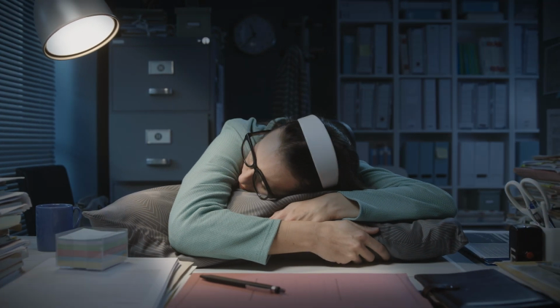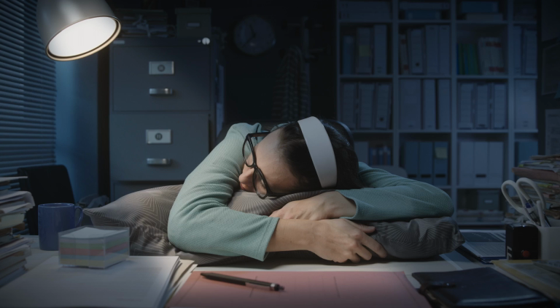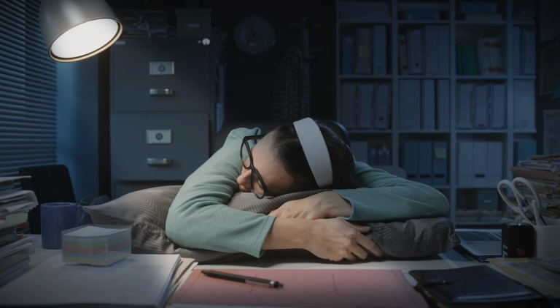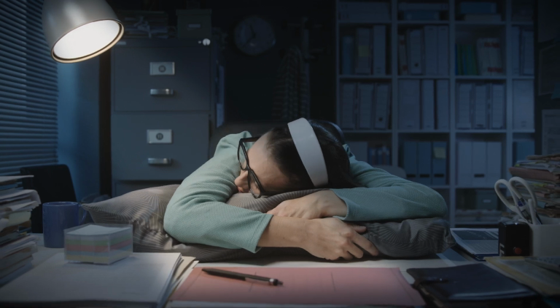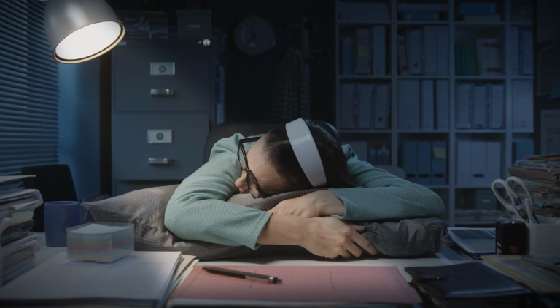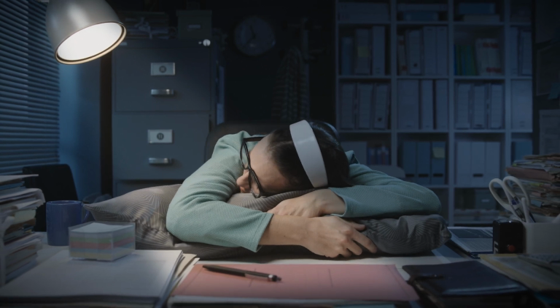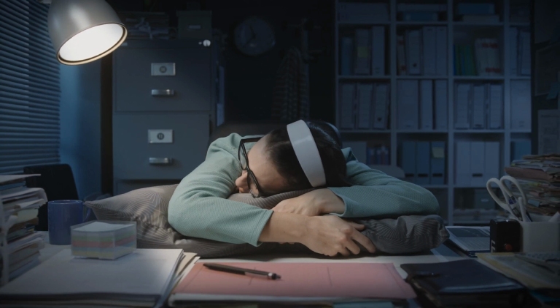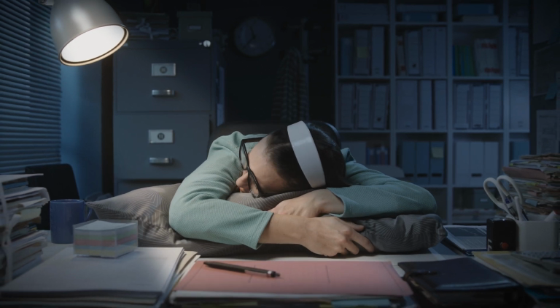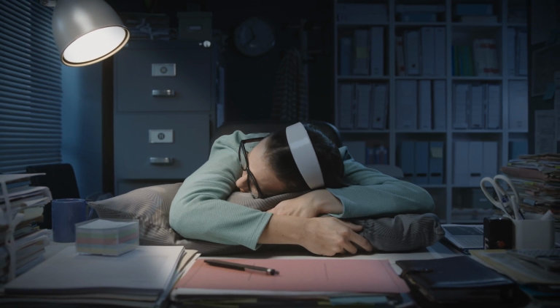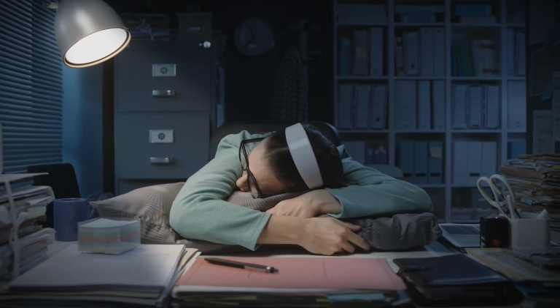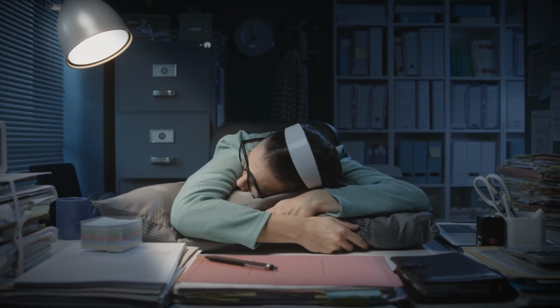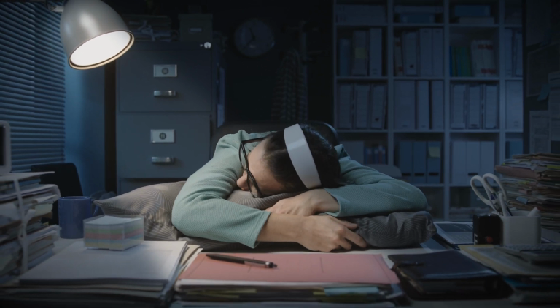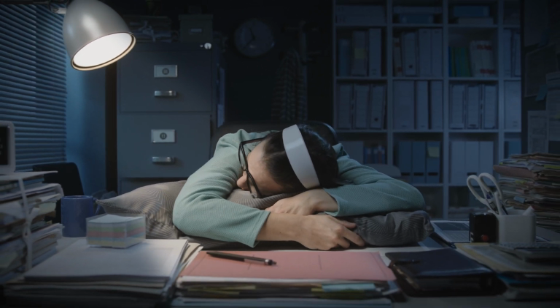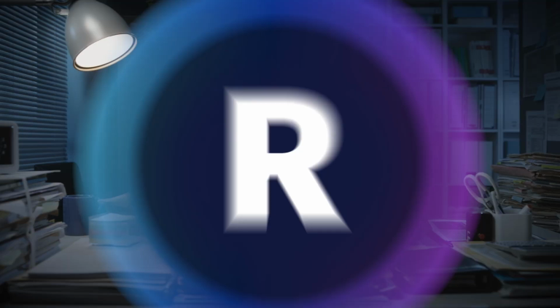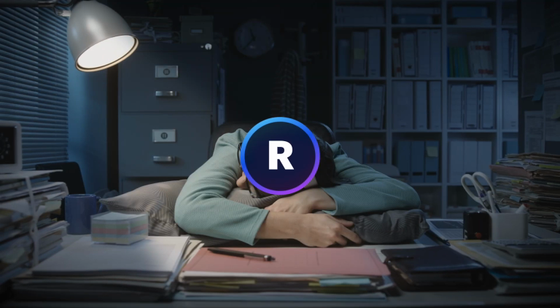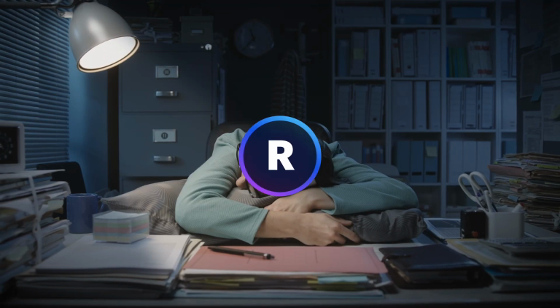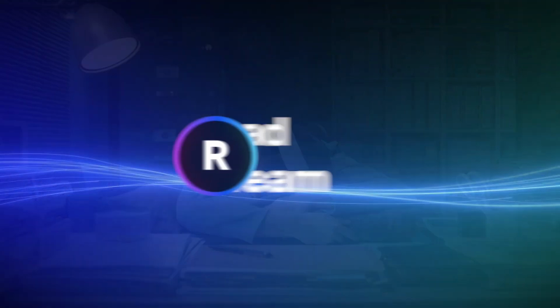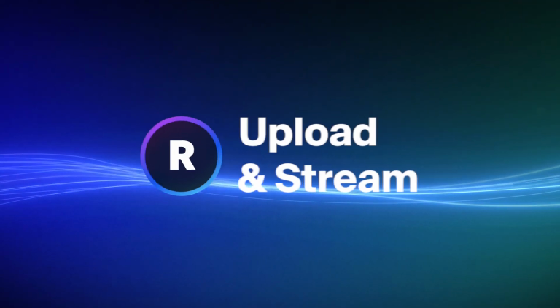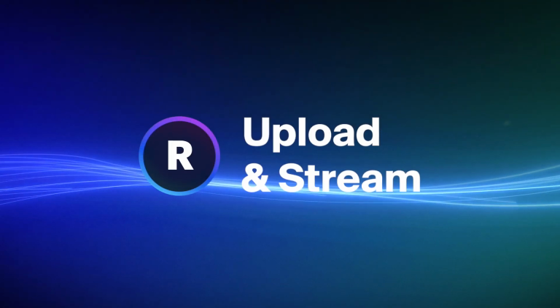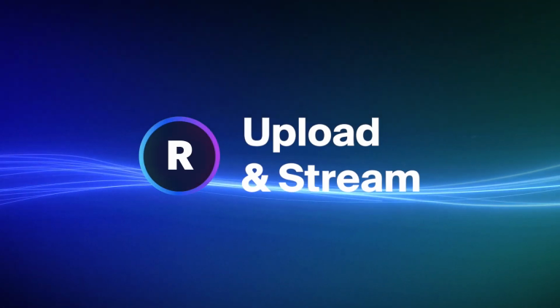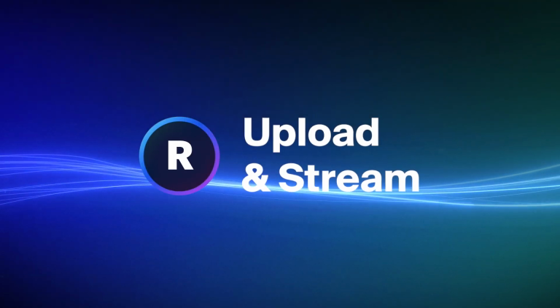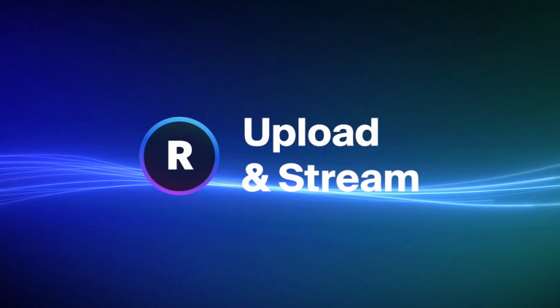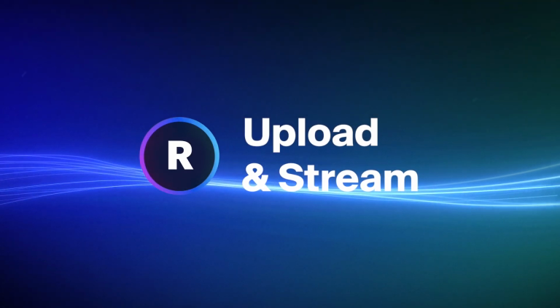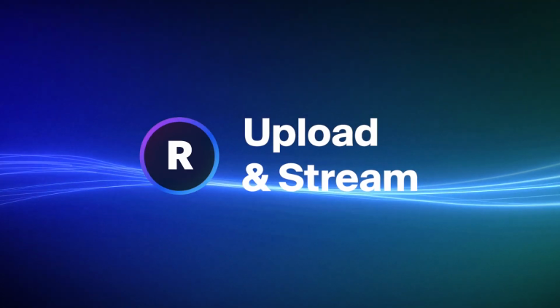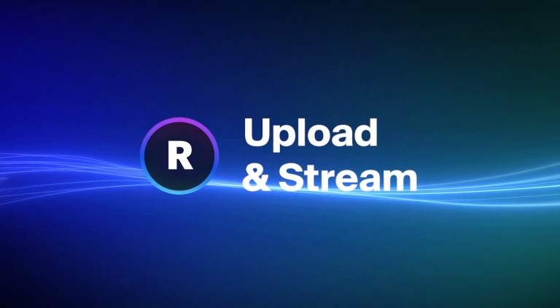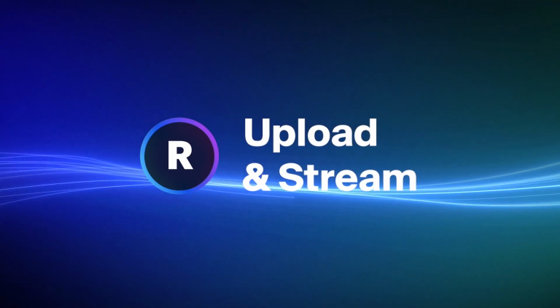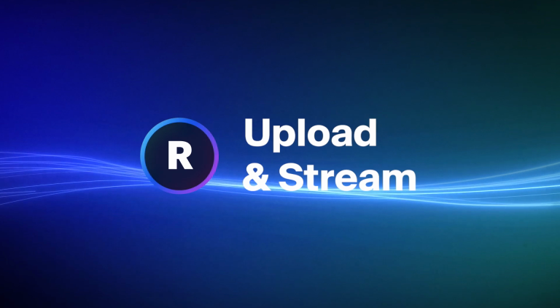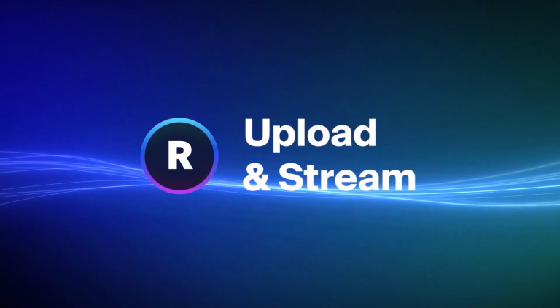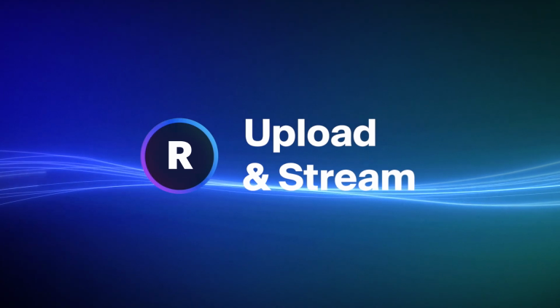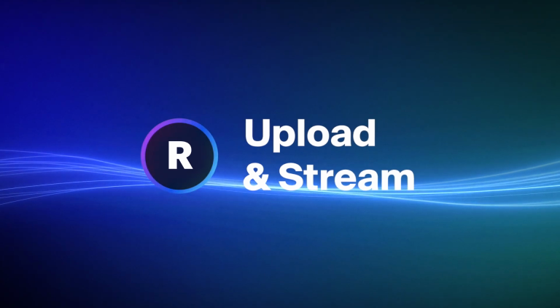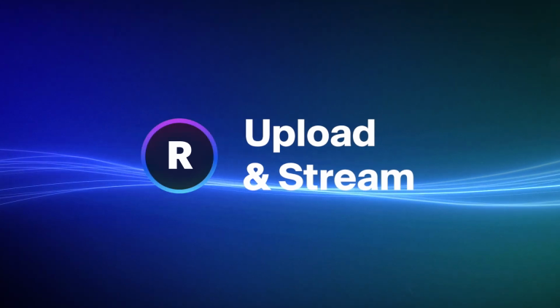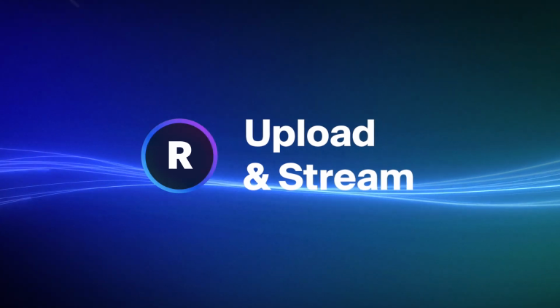Whatever your needs, whatever you create, re-stream it anytime, anywhere.